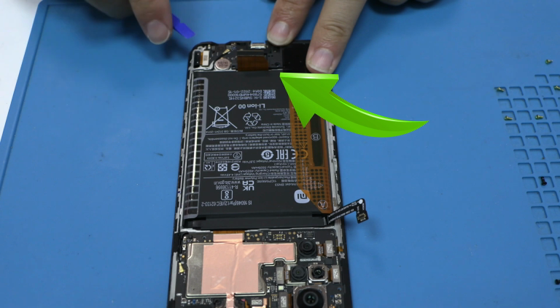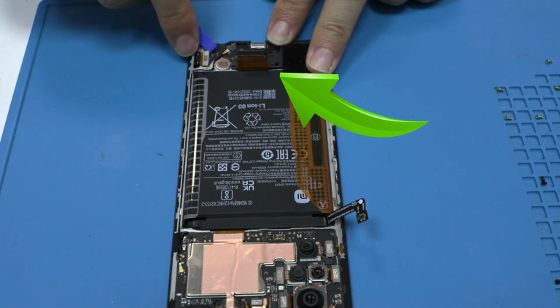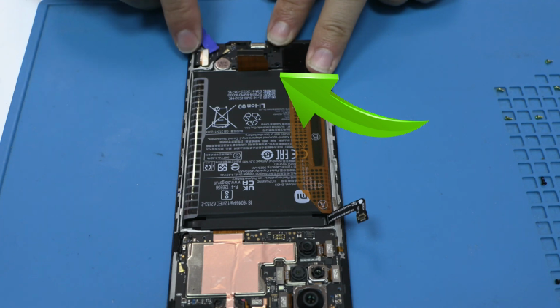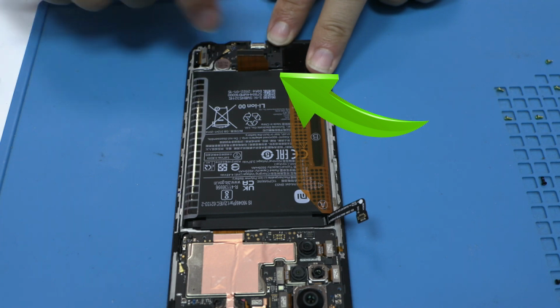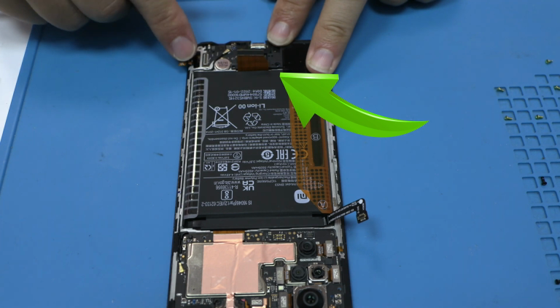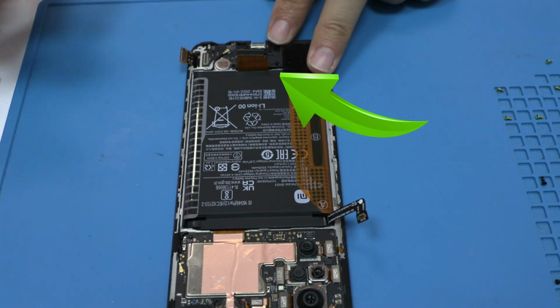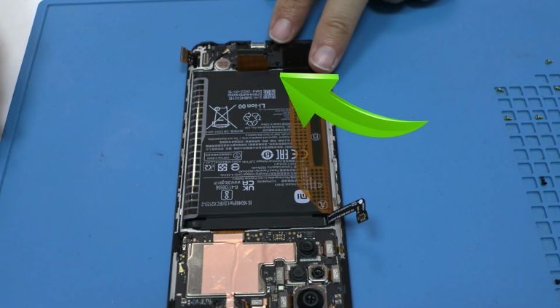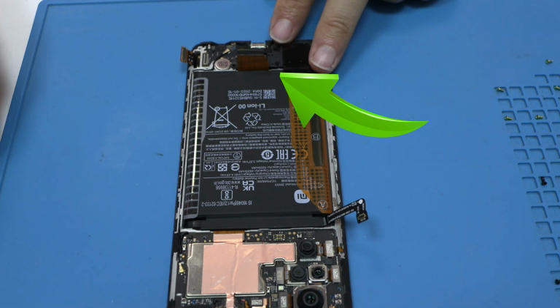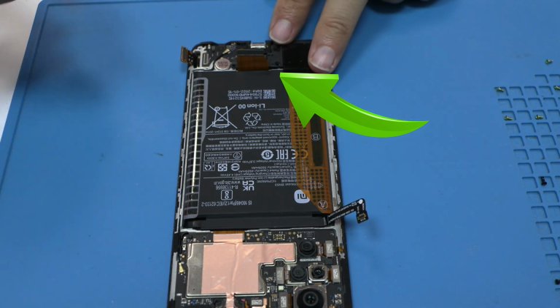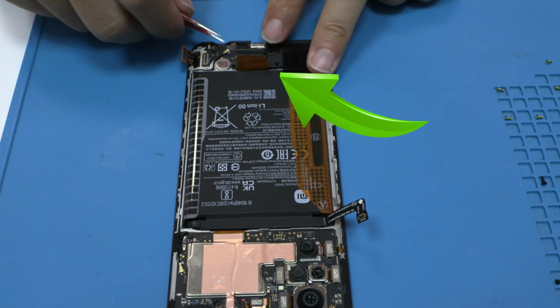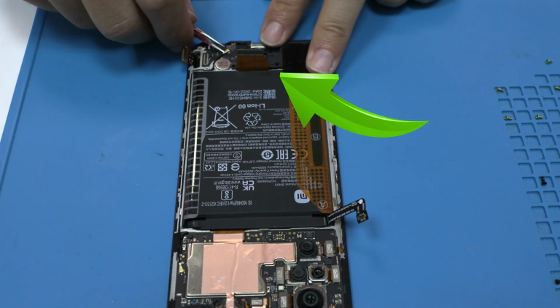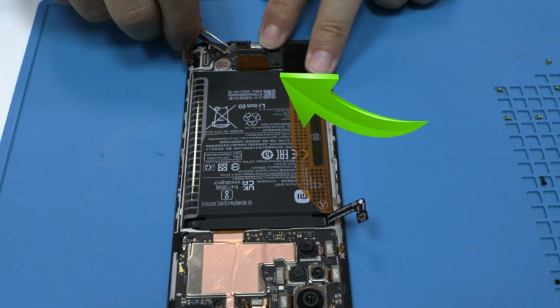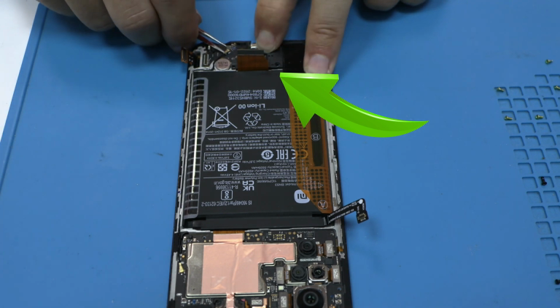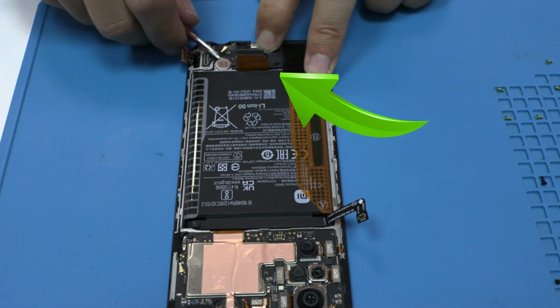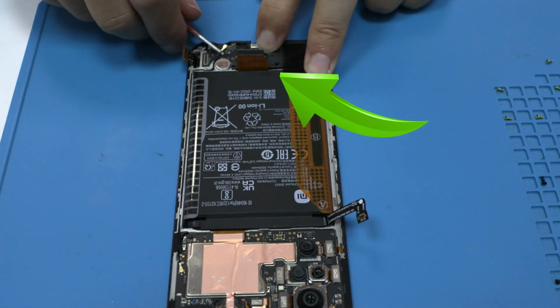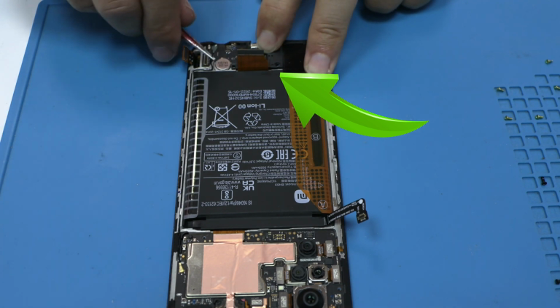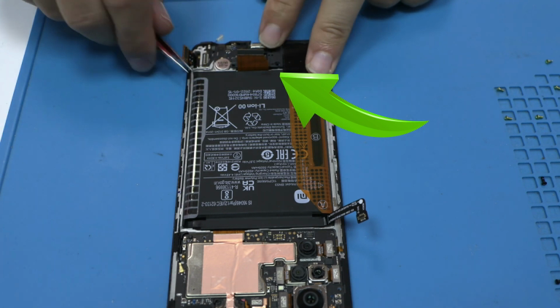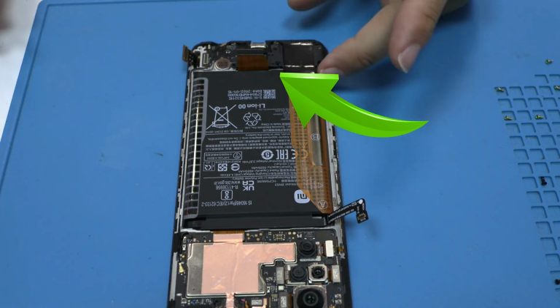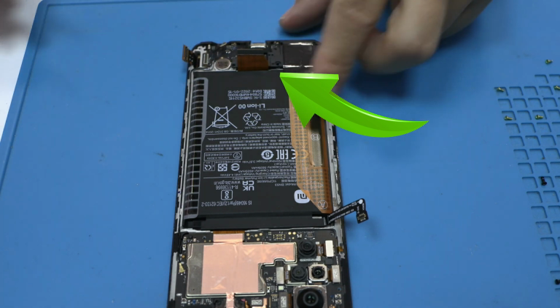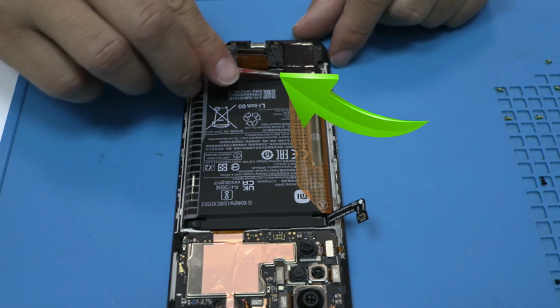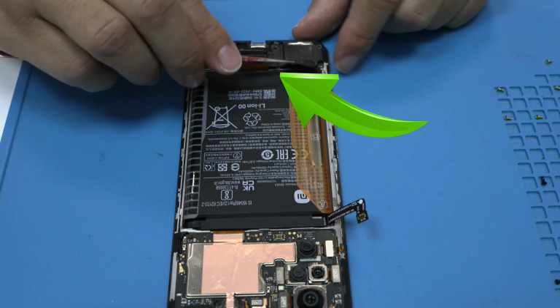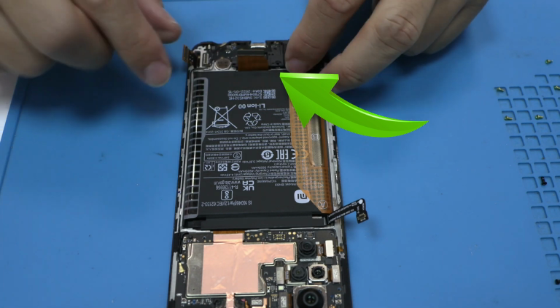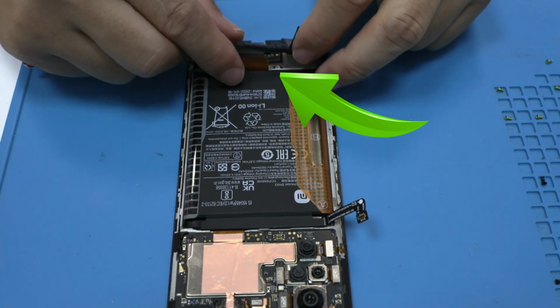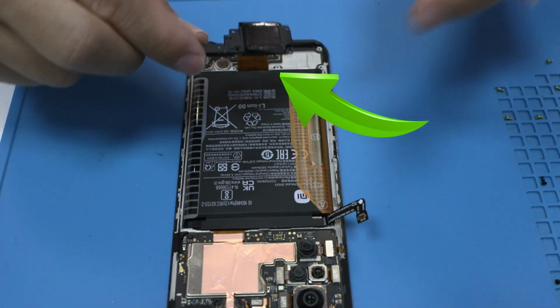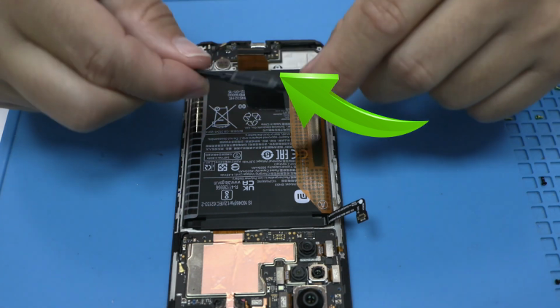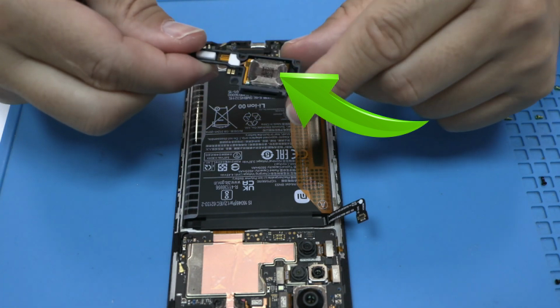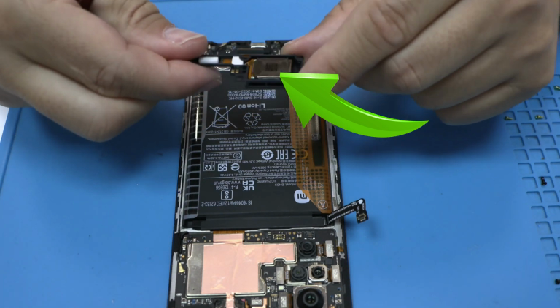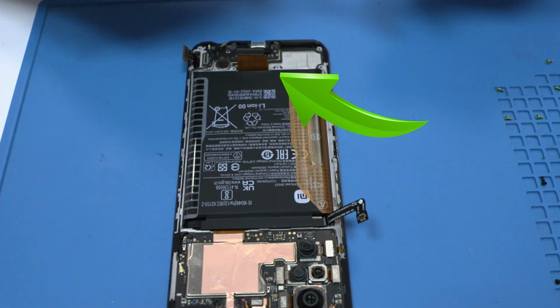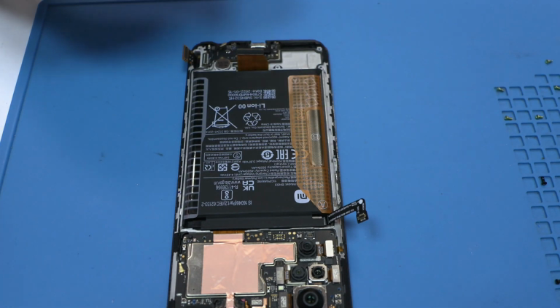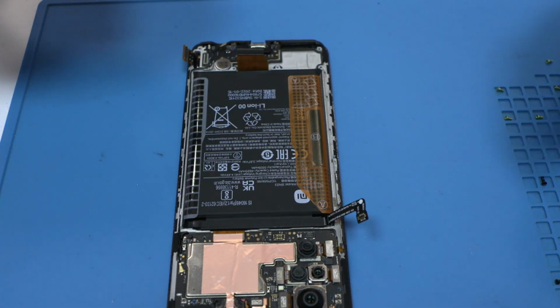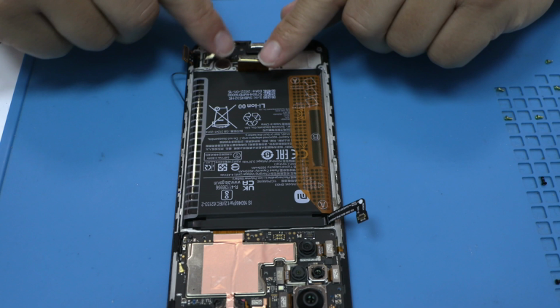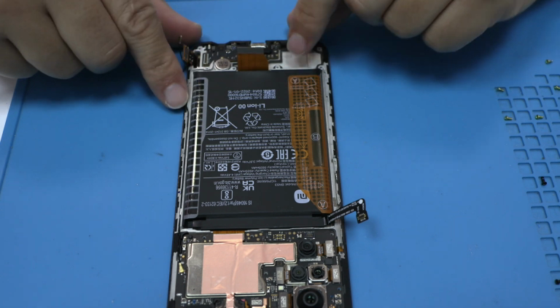Here's the key. This piece is where the device receives power. Now let's go to the microscope to see it in detail.